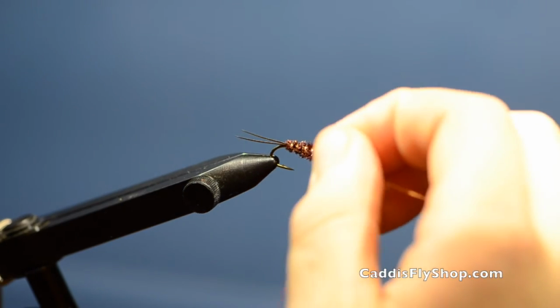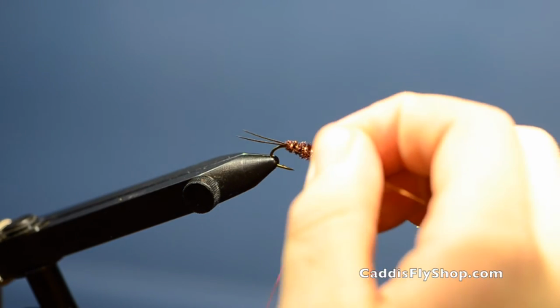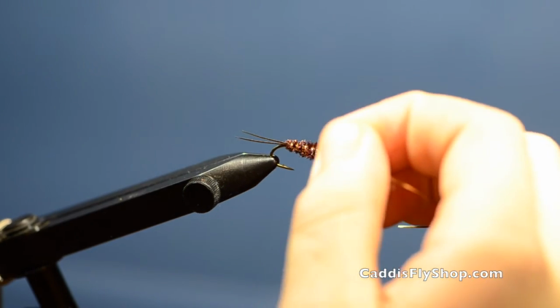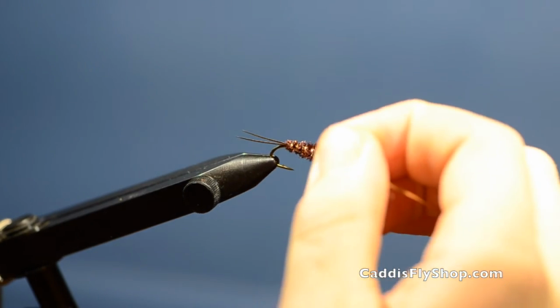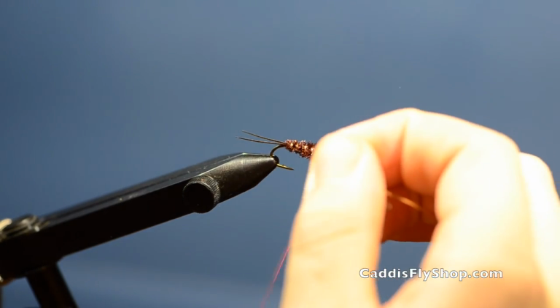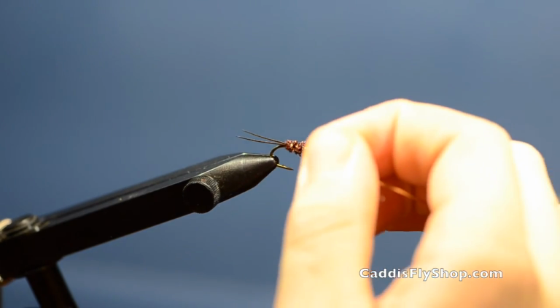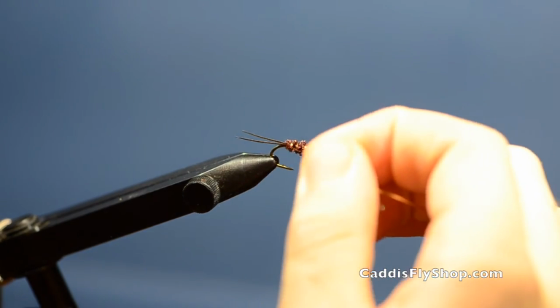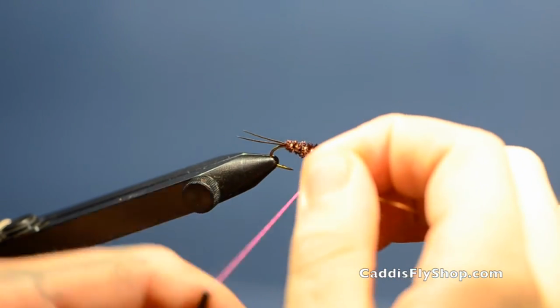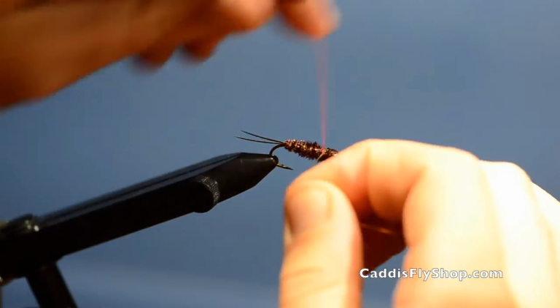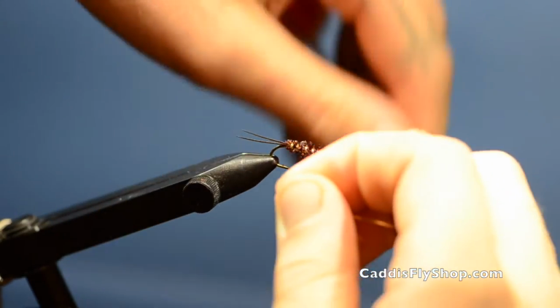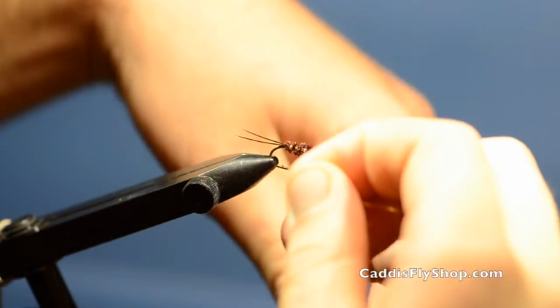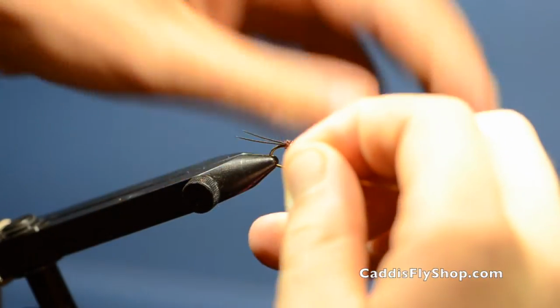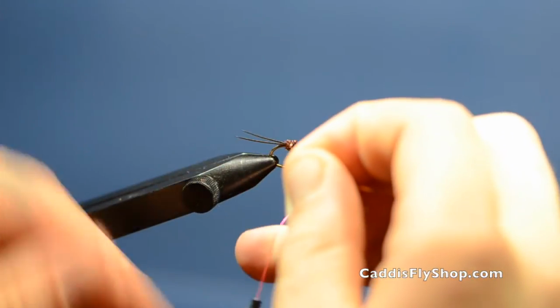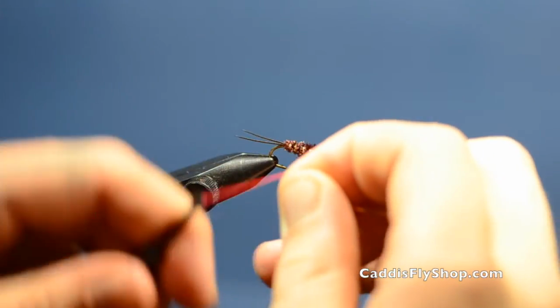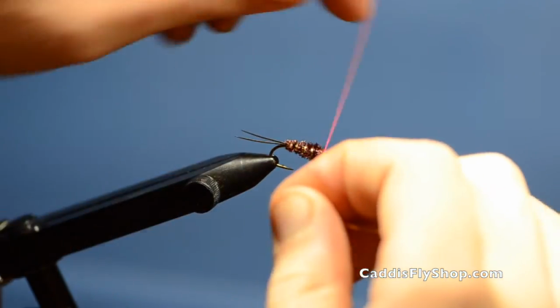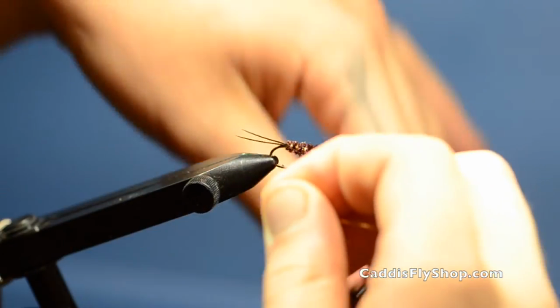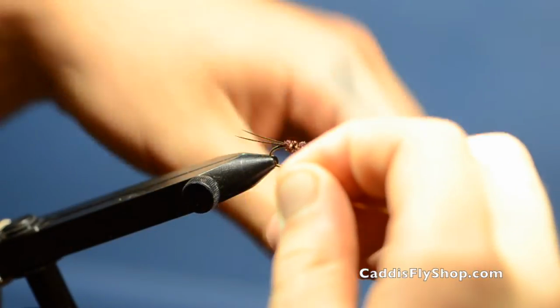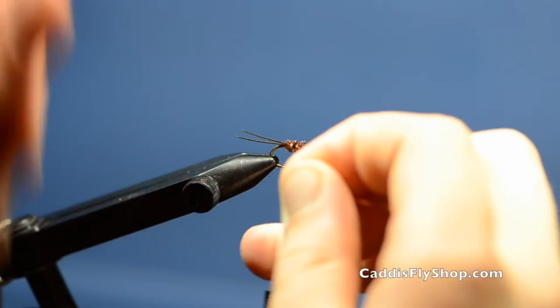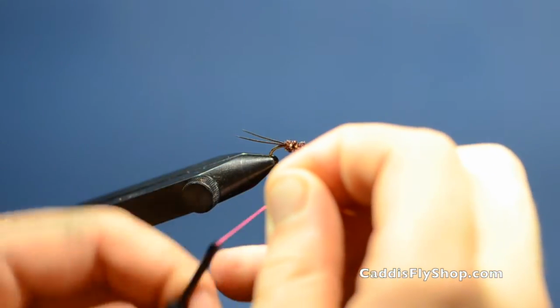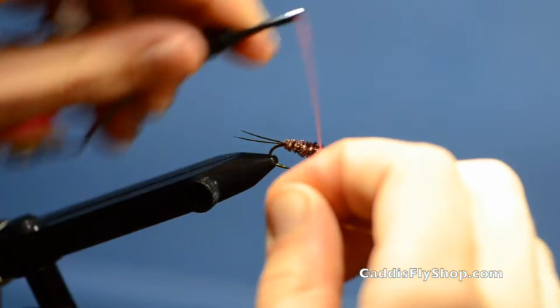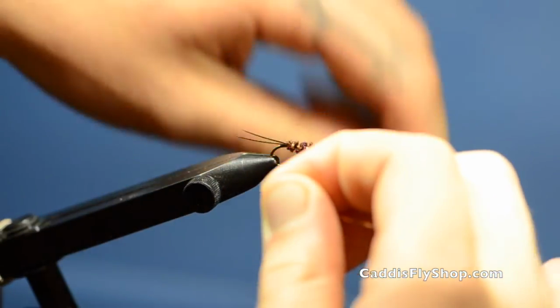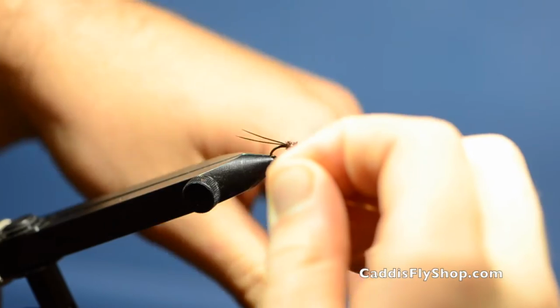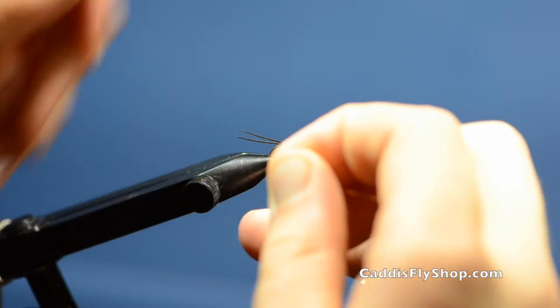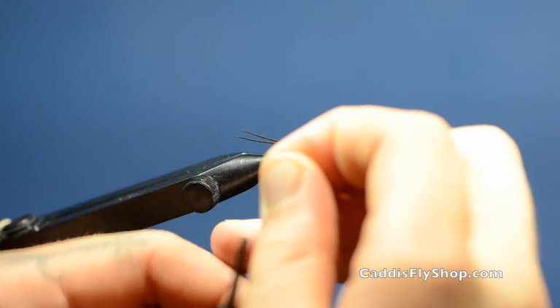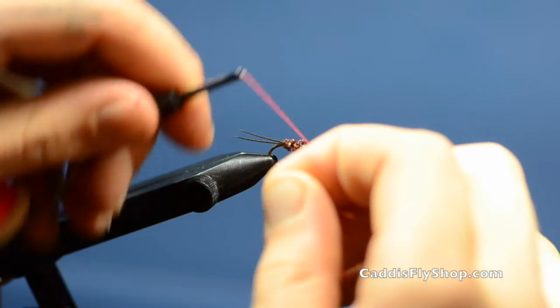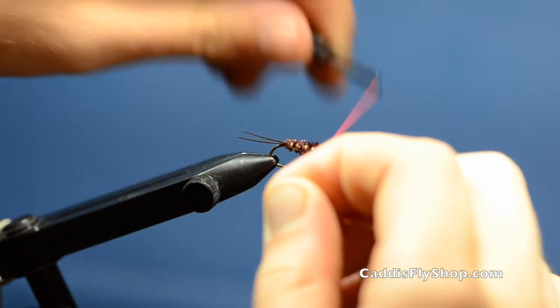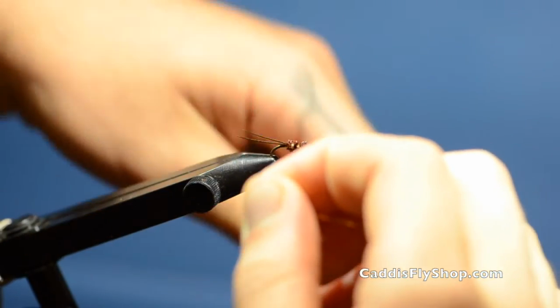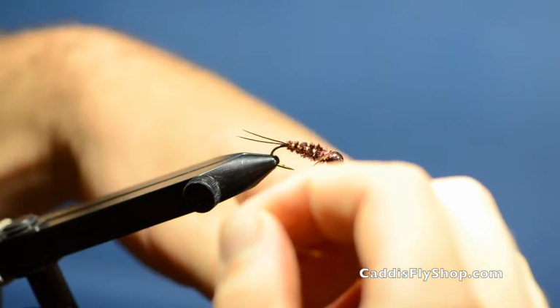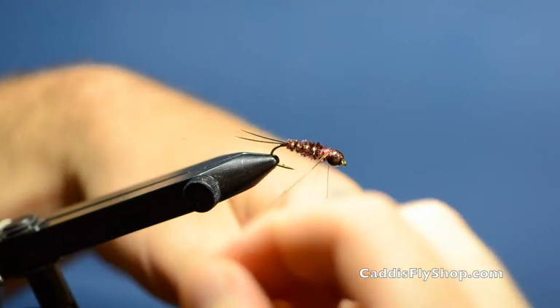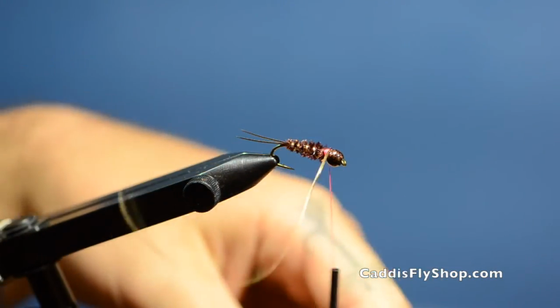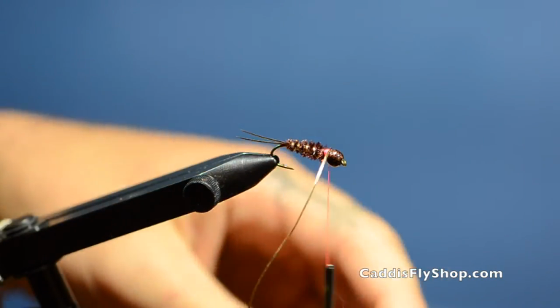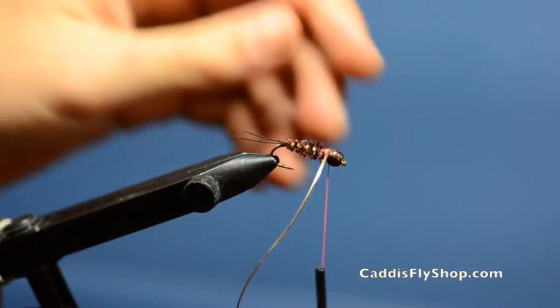I try to taper those wraps, getting a little bit more space between each one as you move down the body.